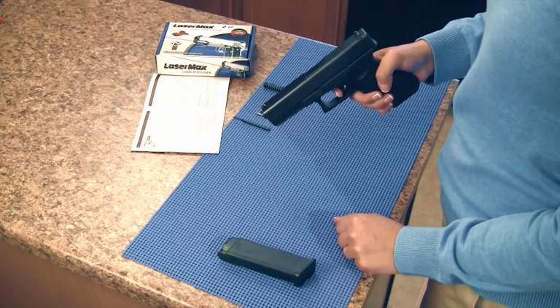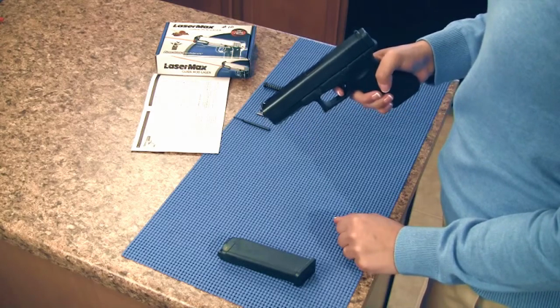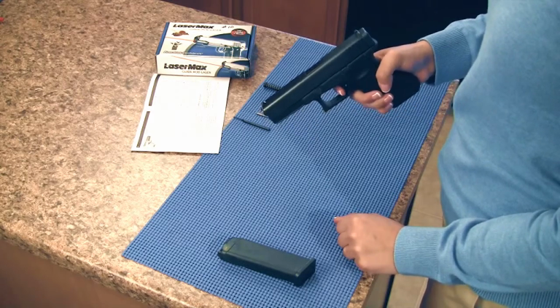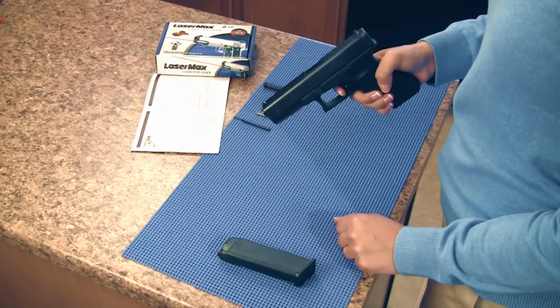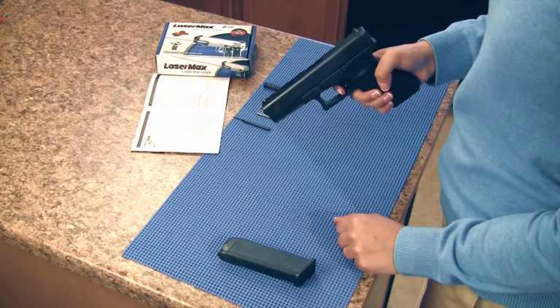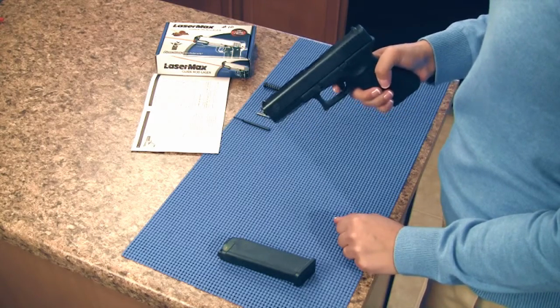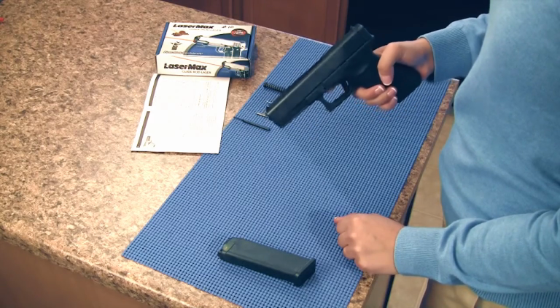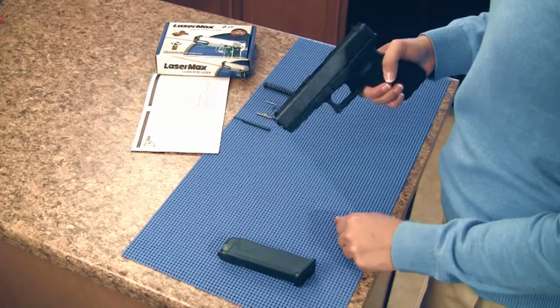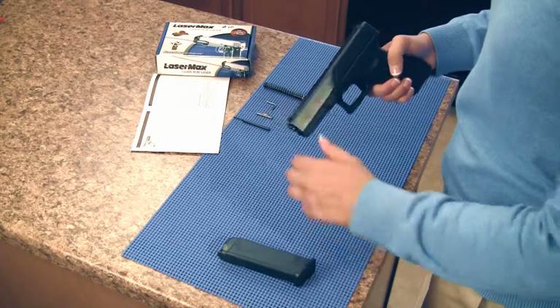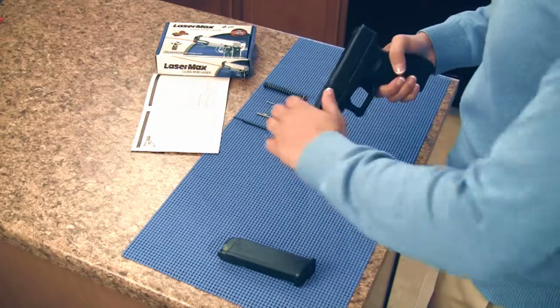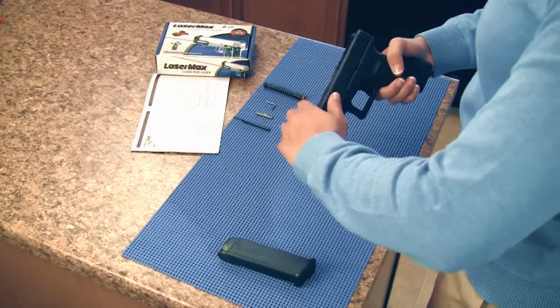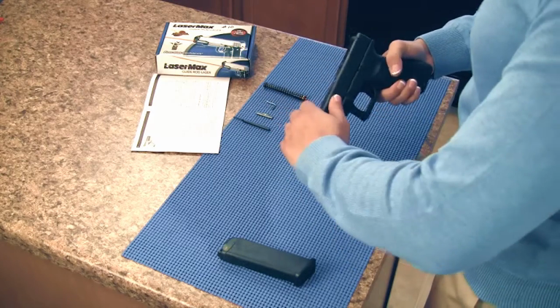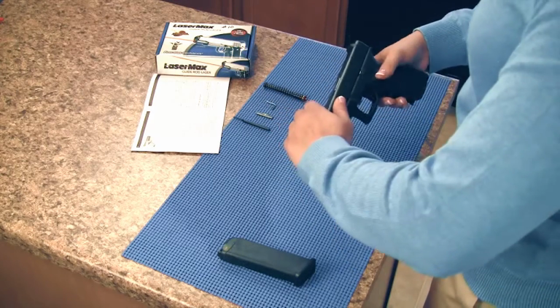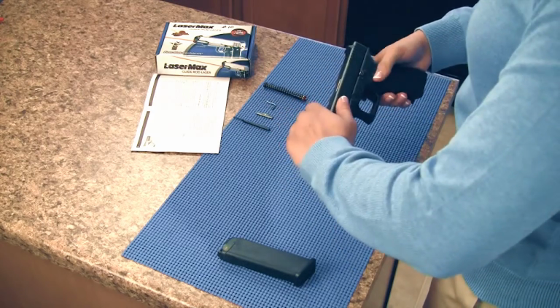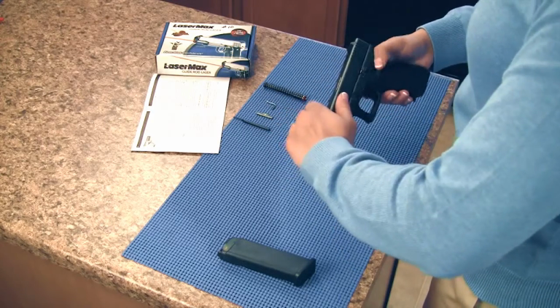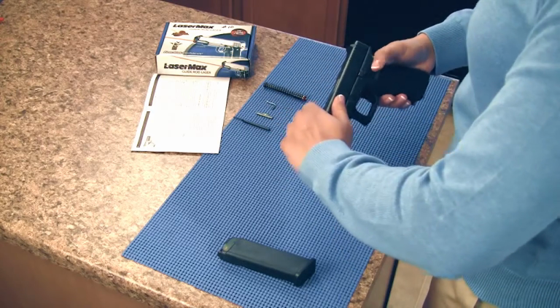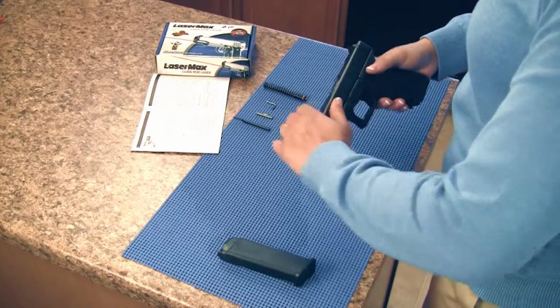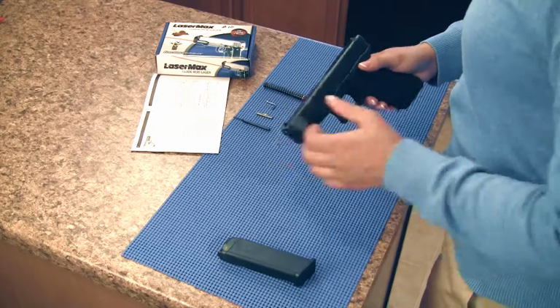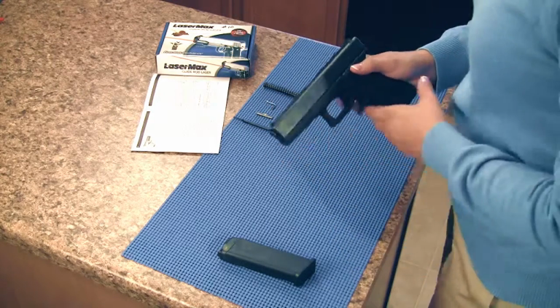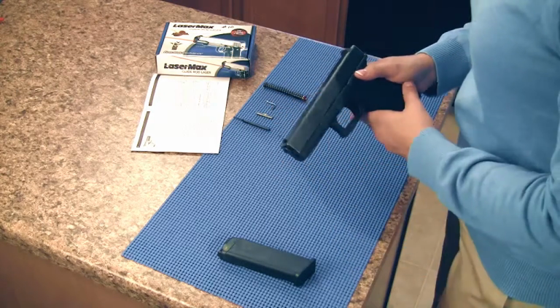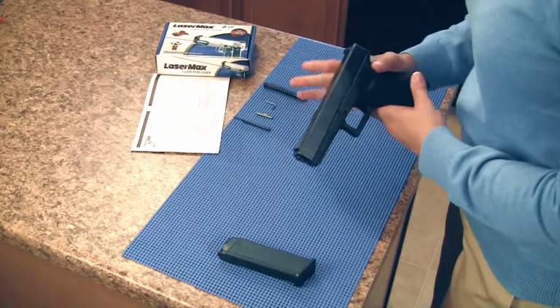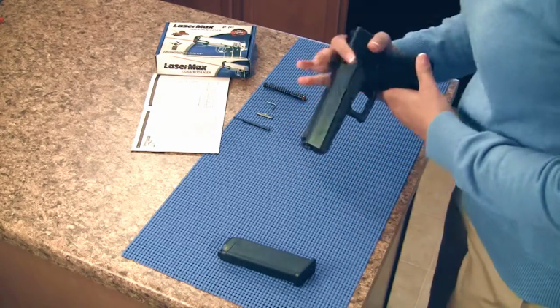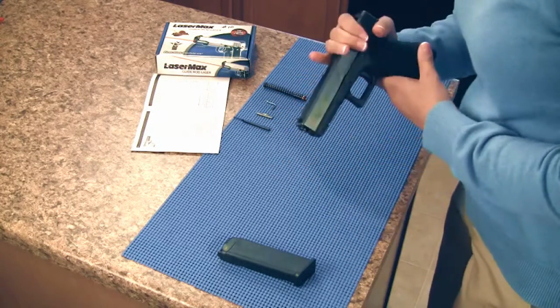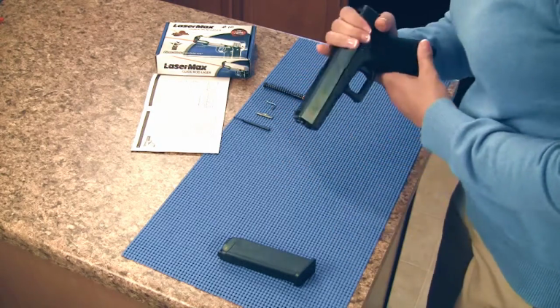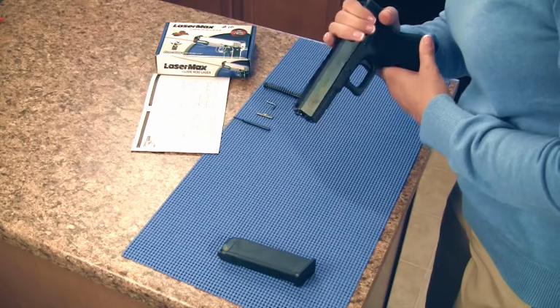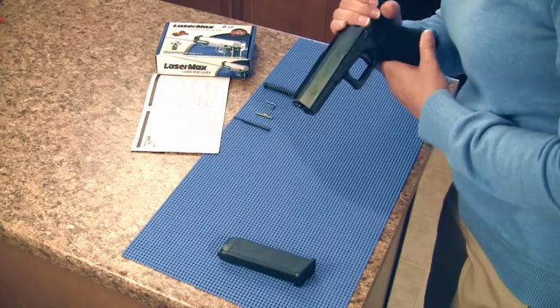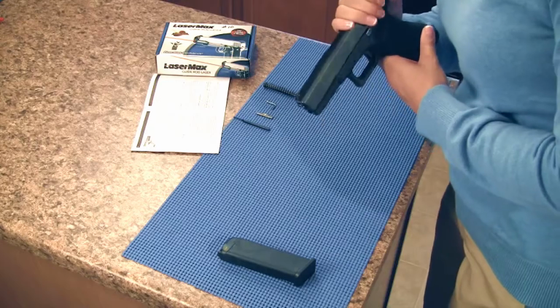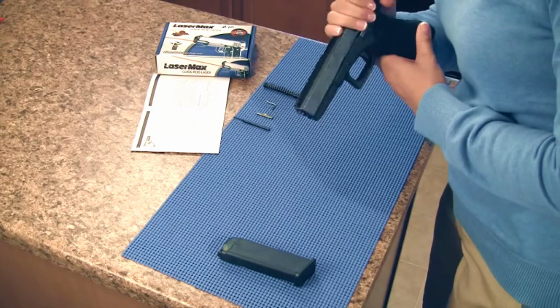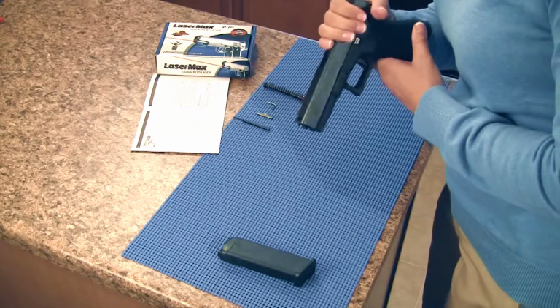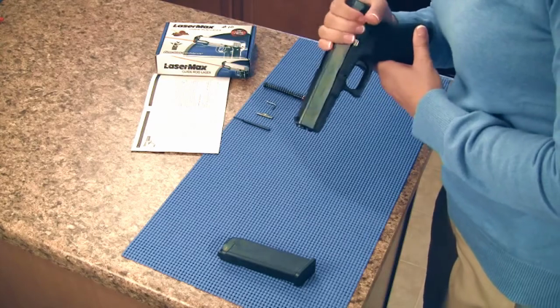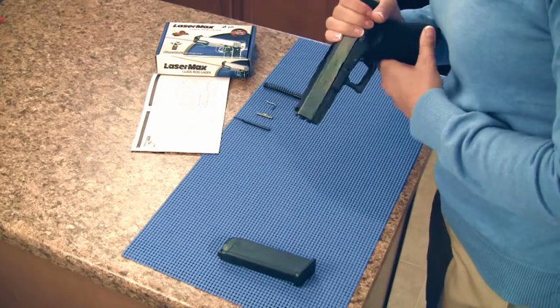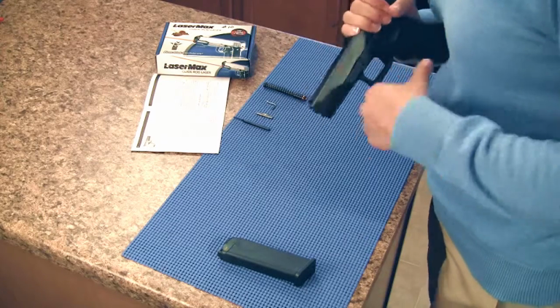Pull the trigger, then shift back the slide and pull down the takedown lever to release the slide.